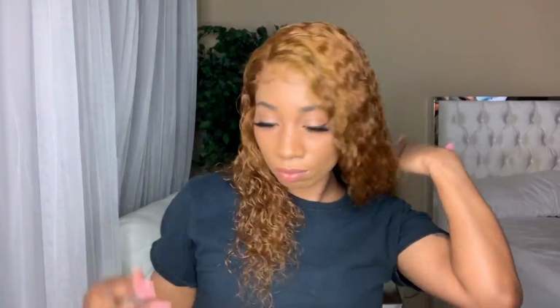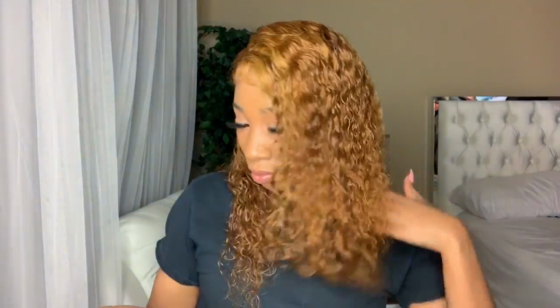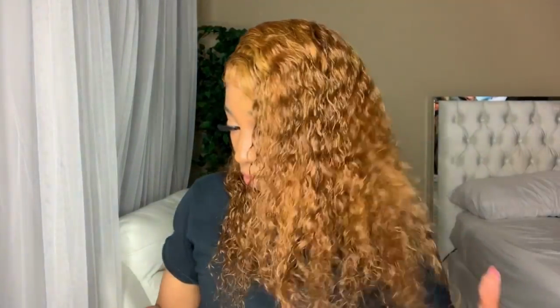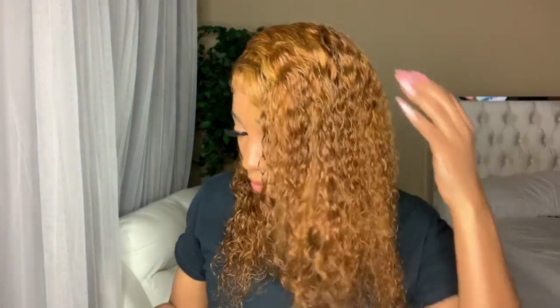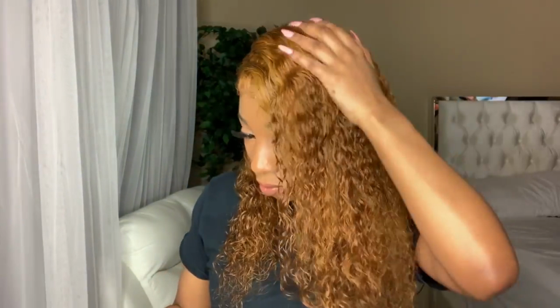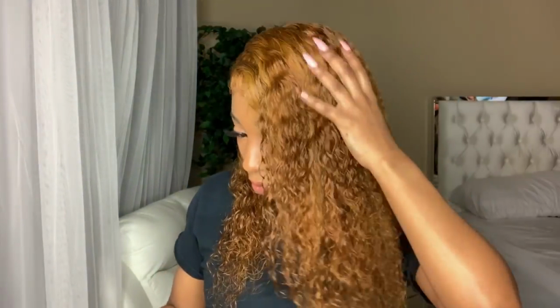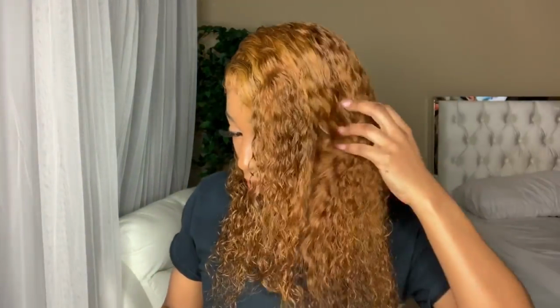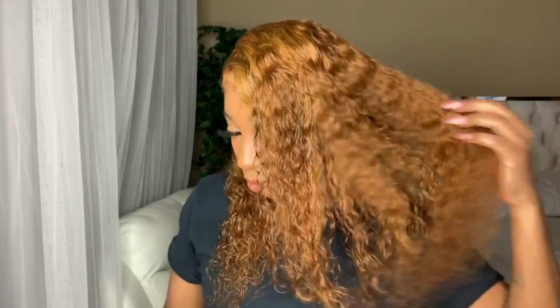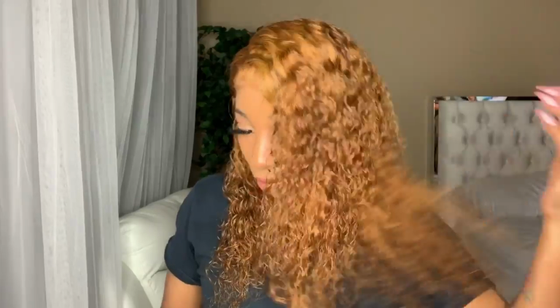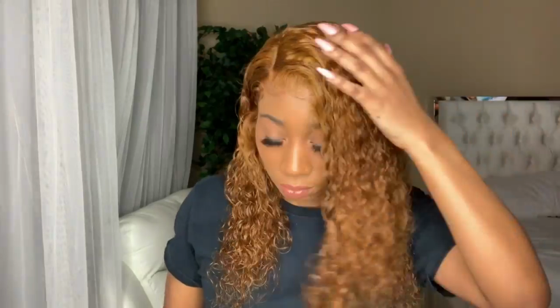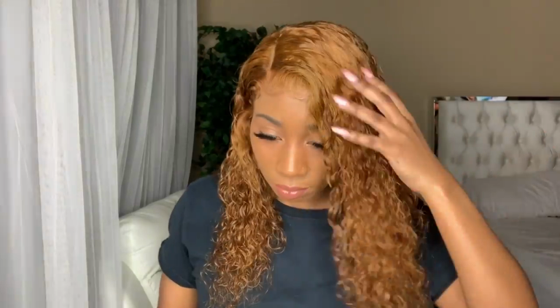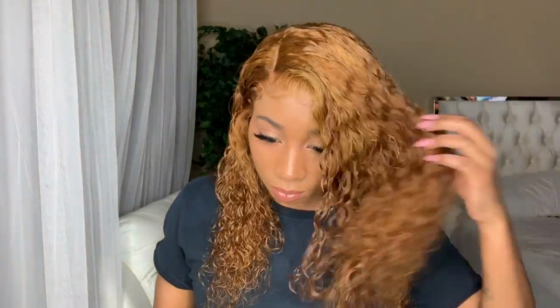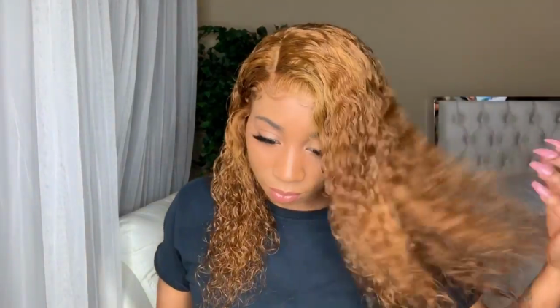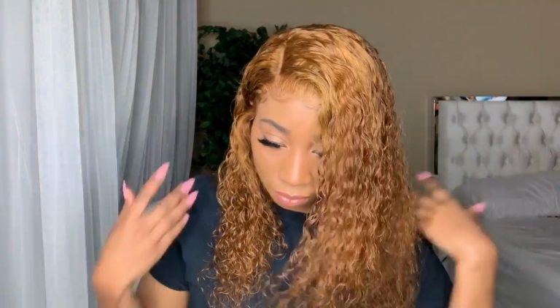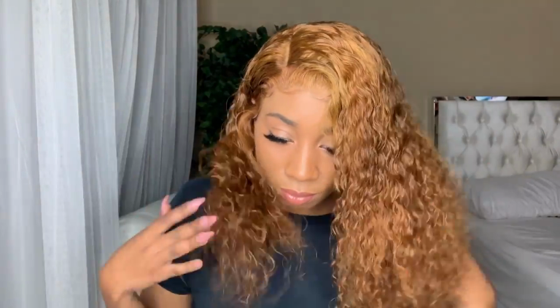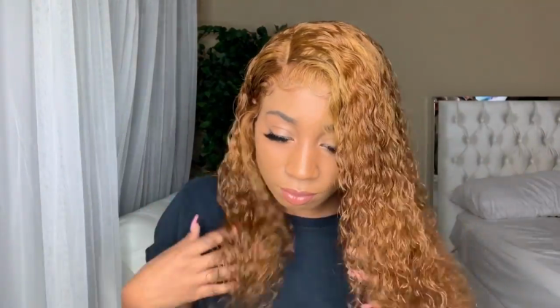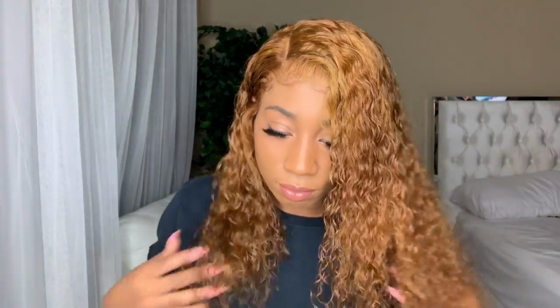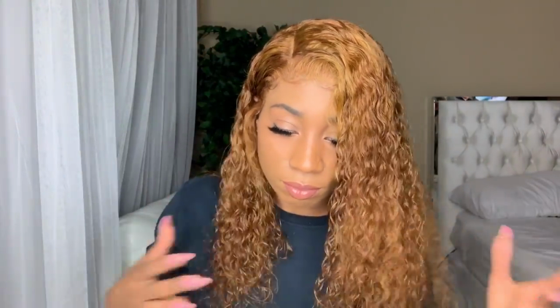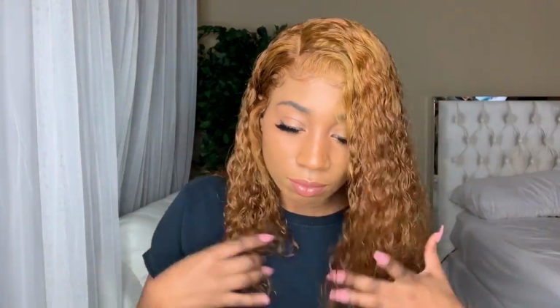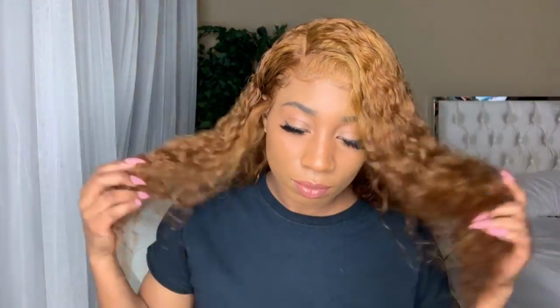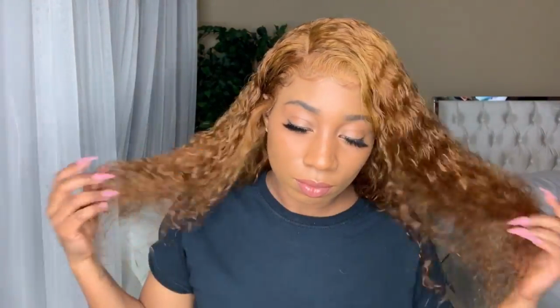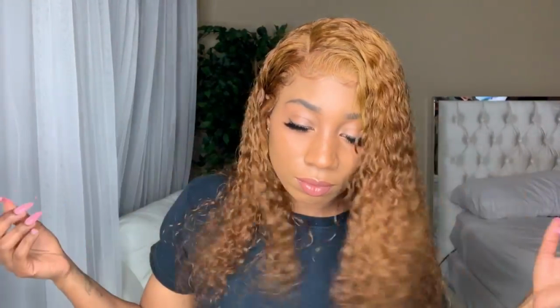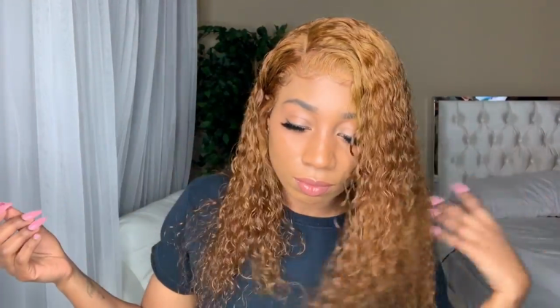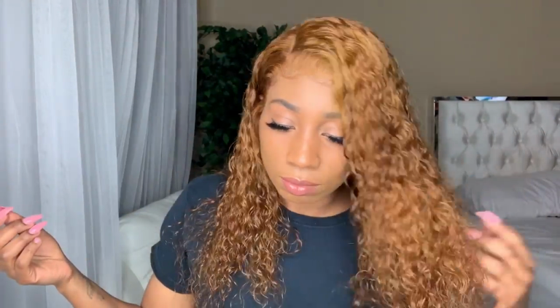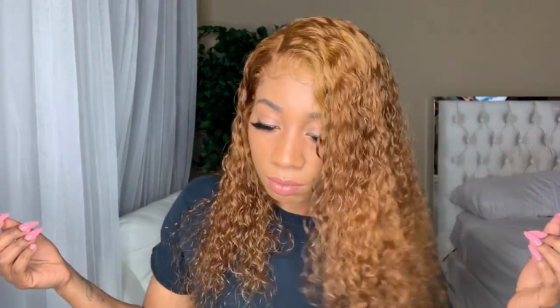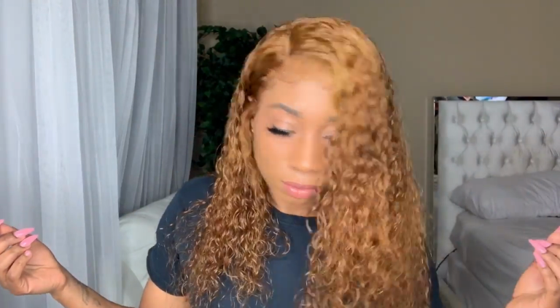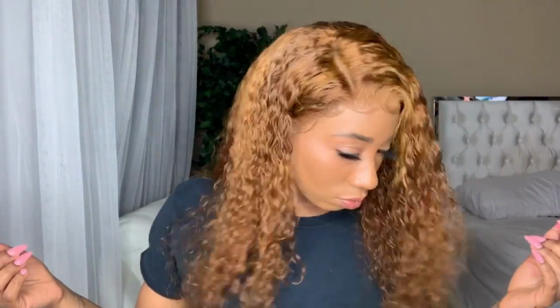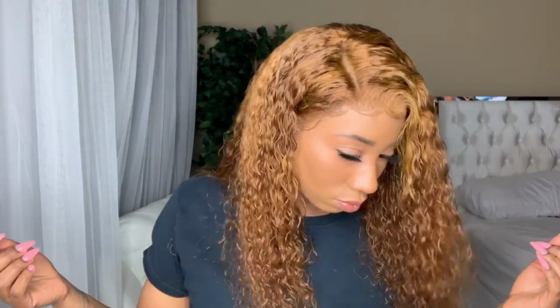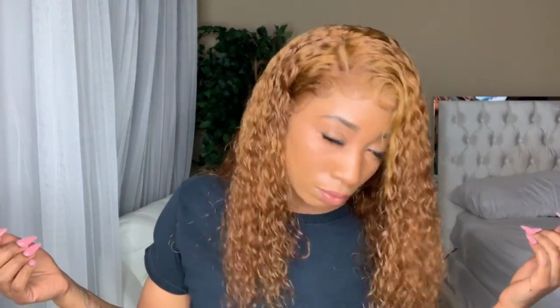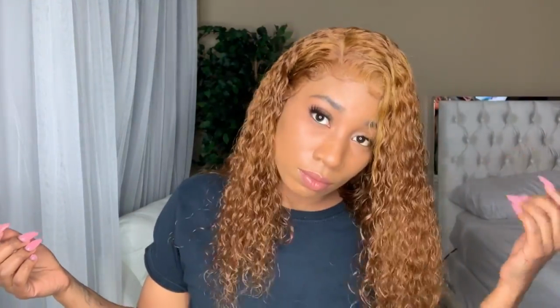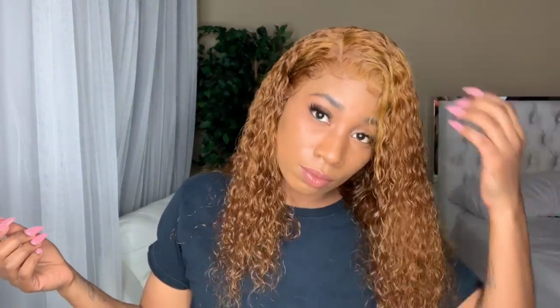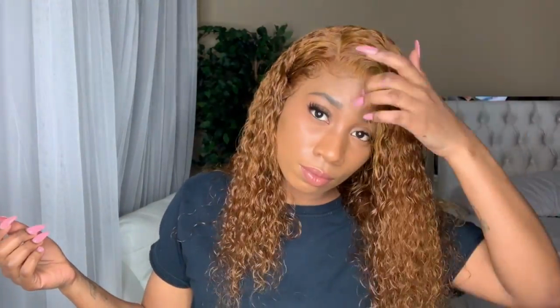And make sure you like, comment, and subscribe. Let me know what you think about this wig, and I will see you guys in the next video.